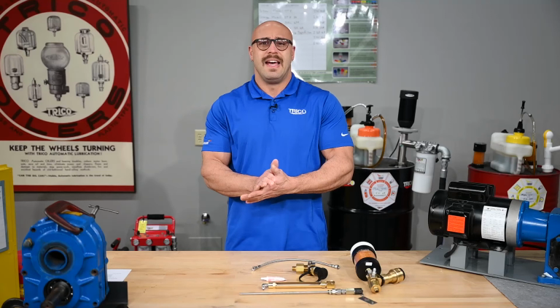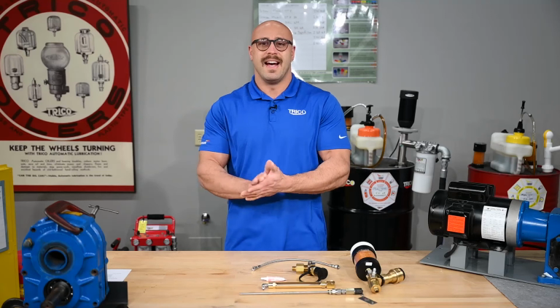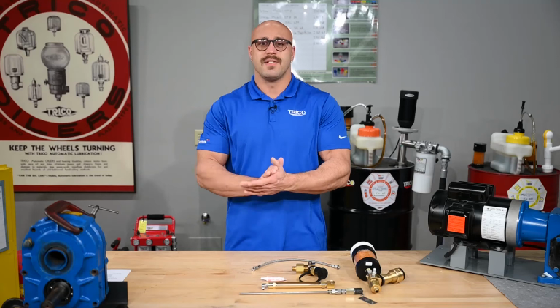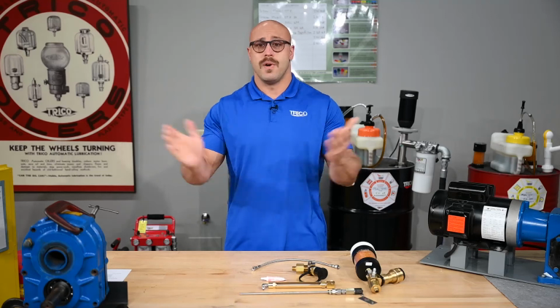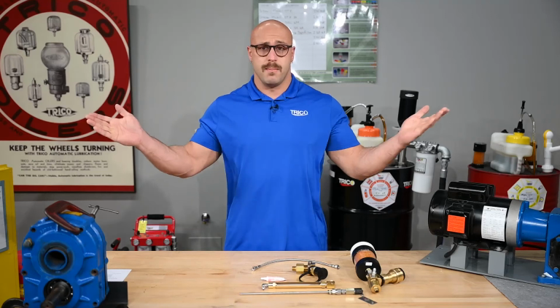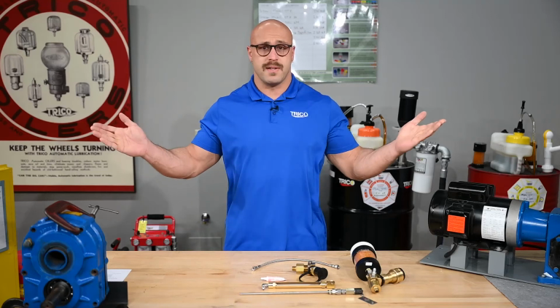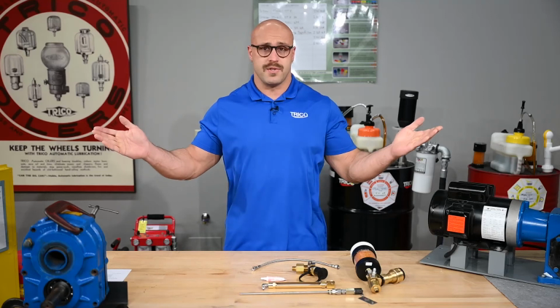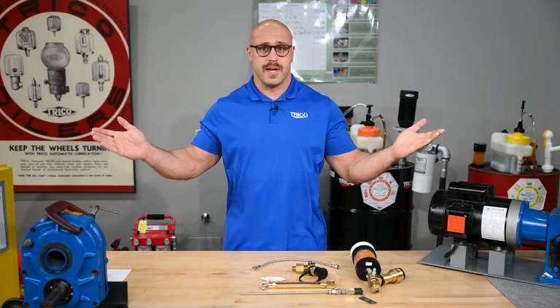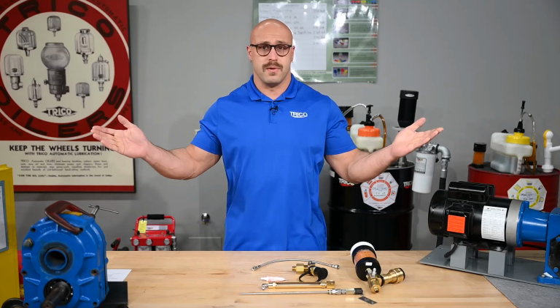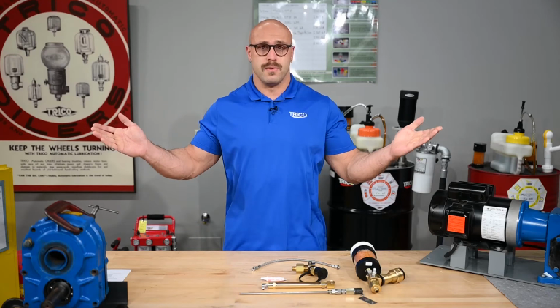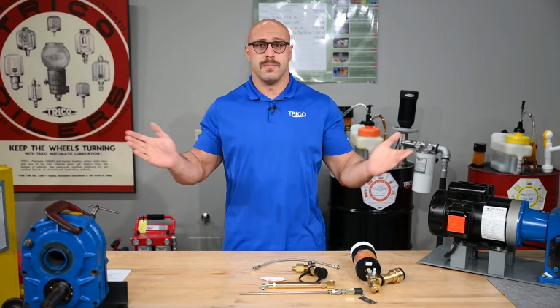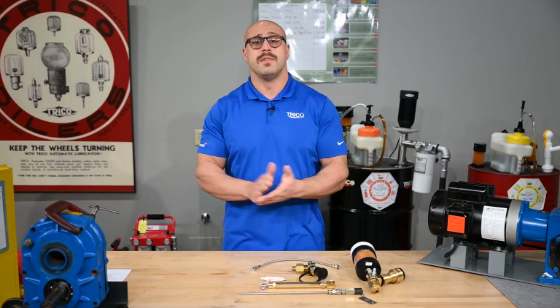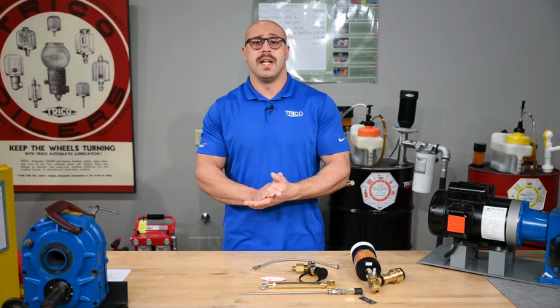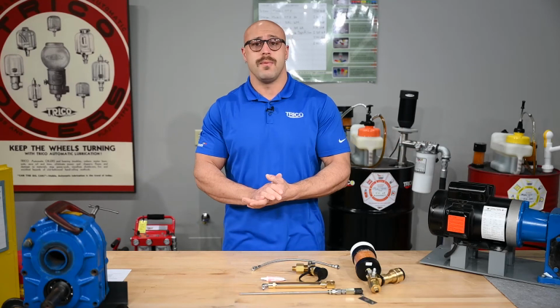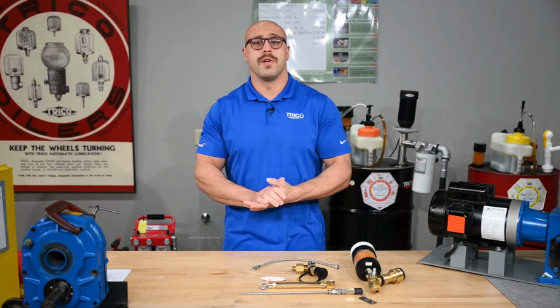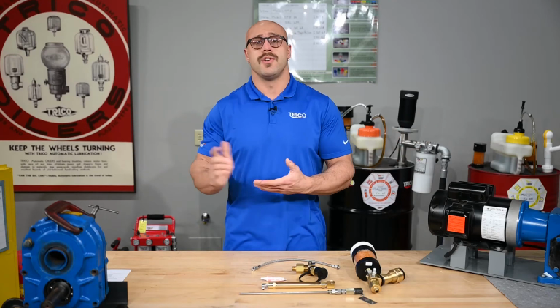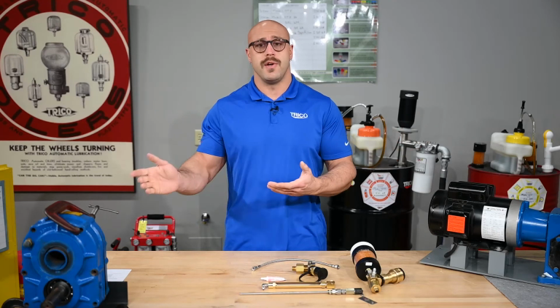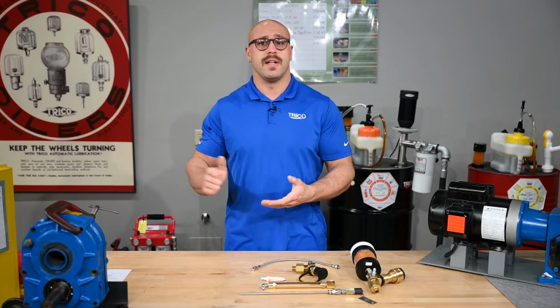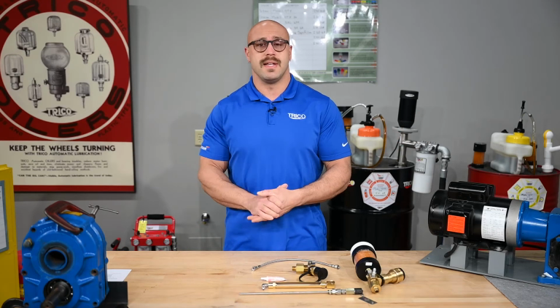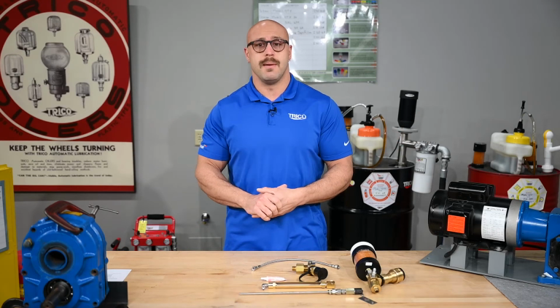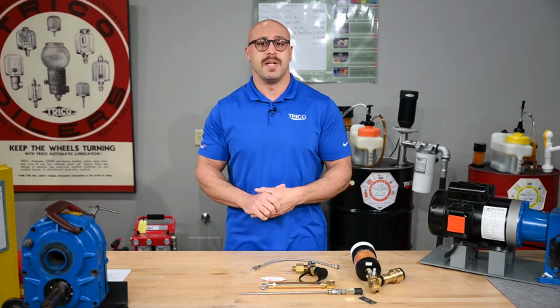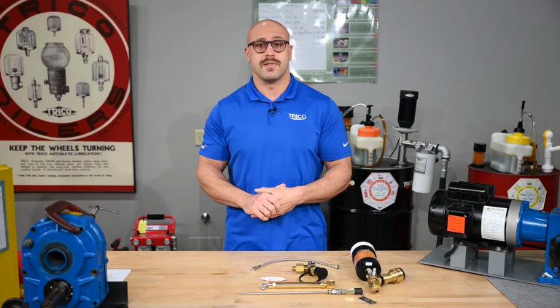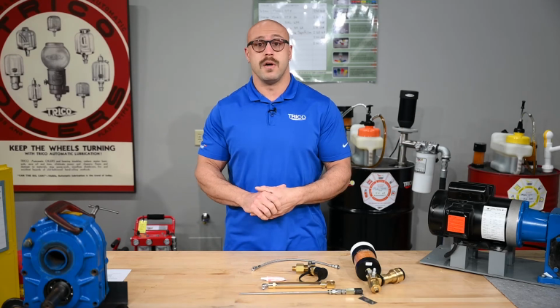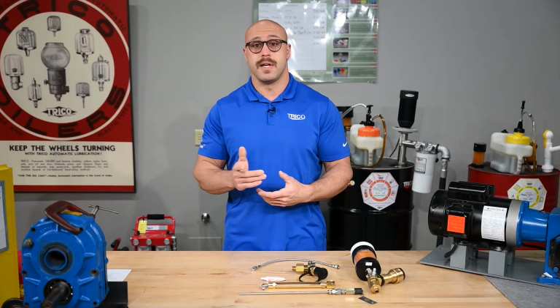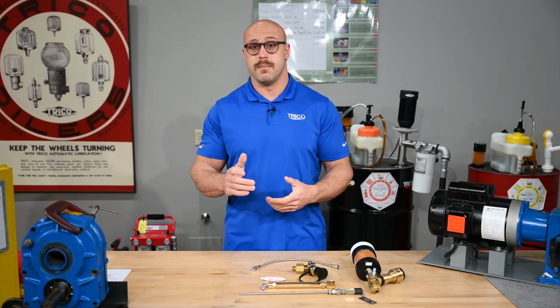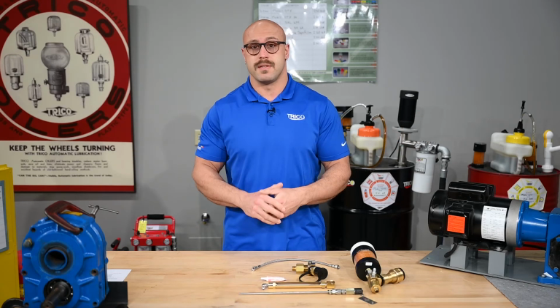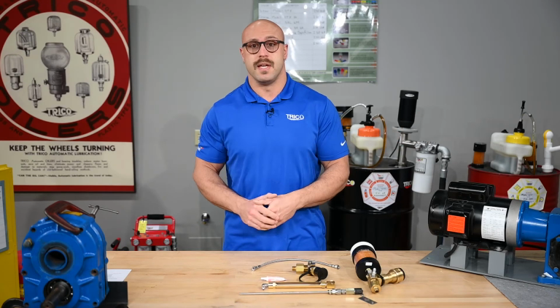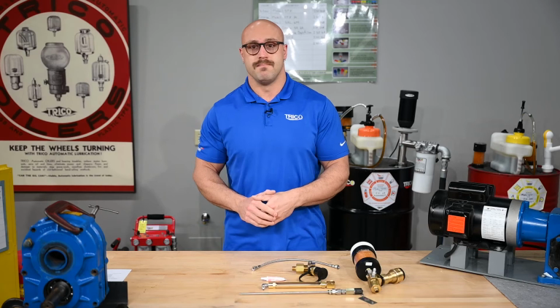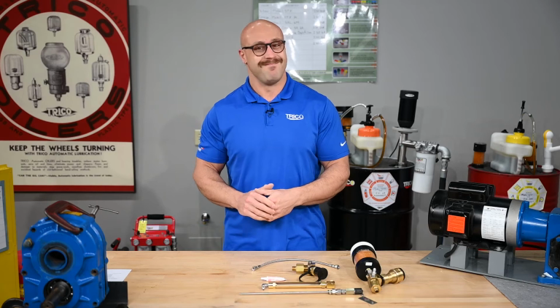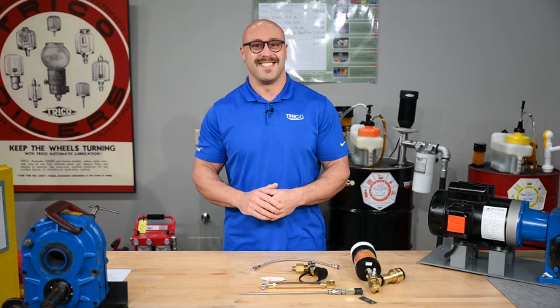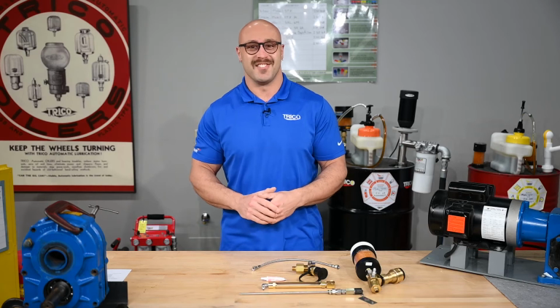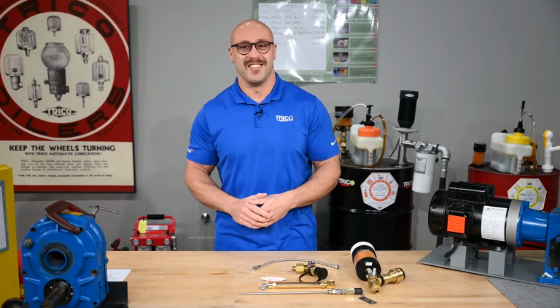Hey guys, welcome back to the Trico Lube Room. Today we're going to show you how to set up and install a gearbox kit. Let's get started.